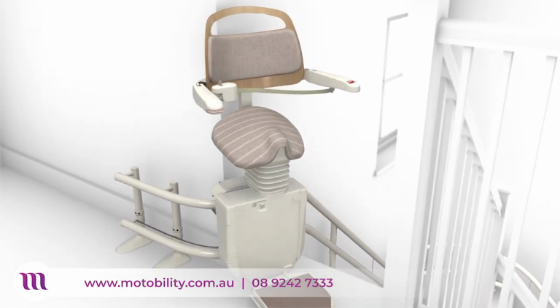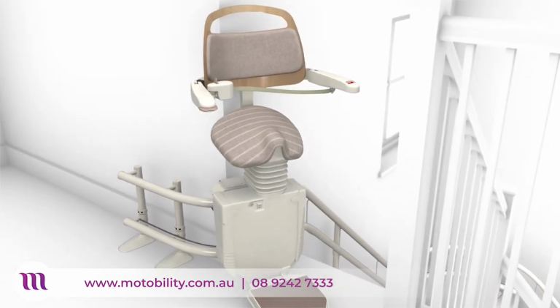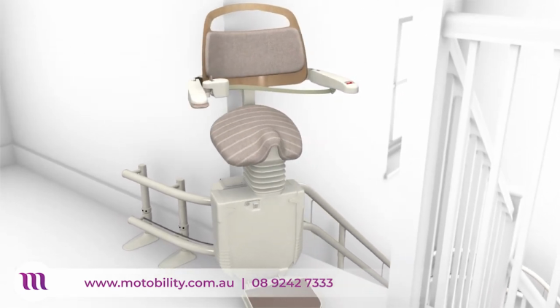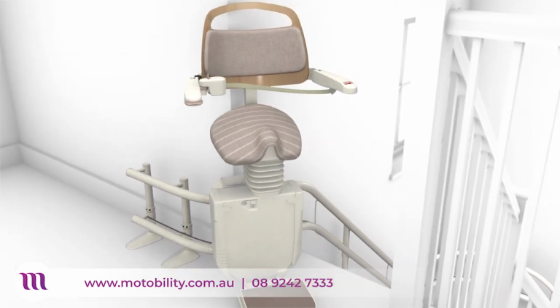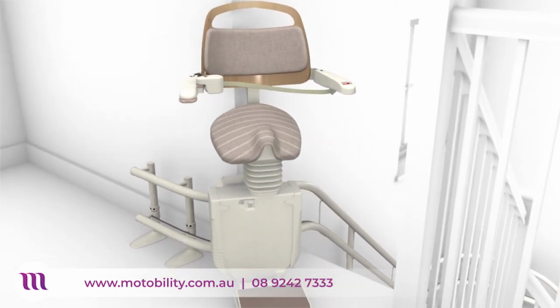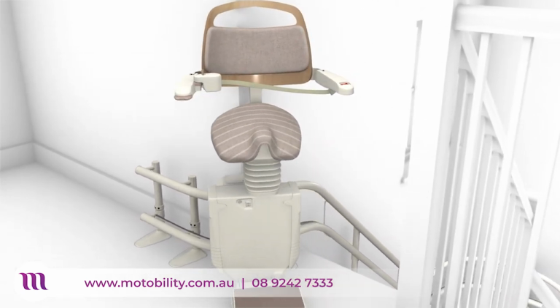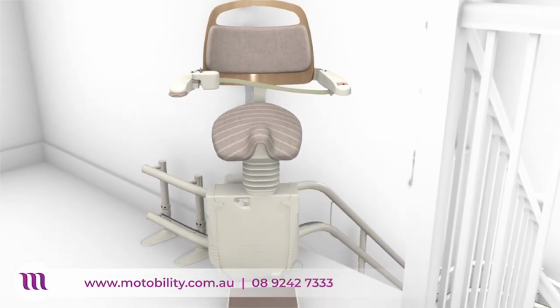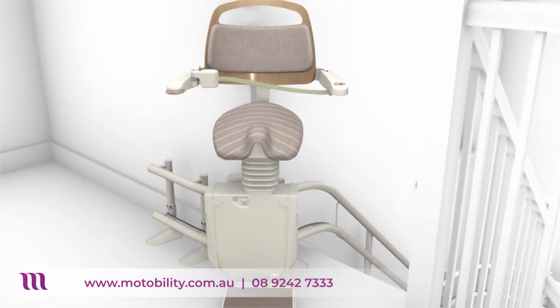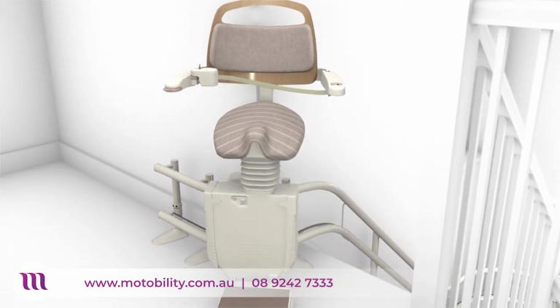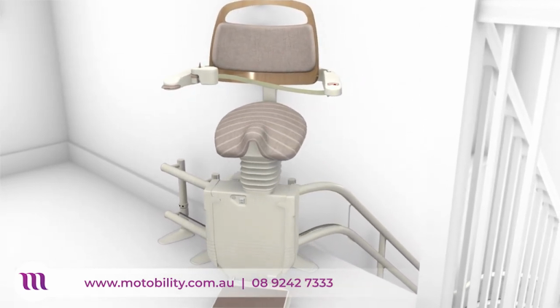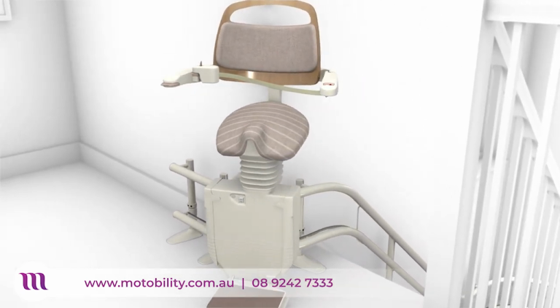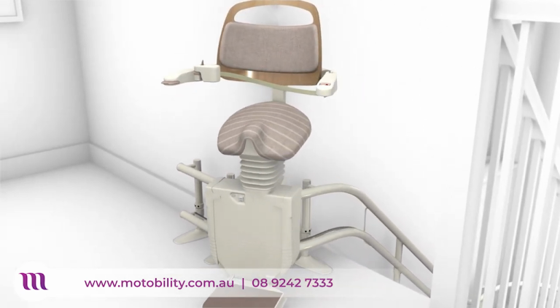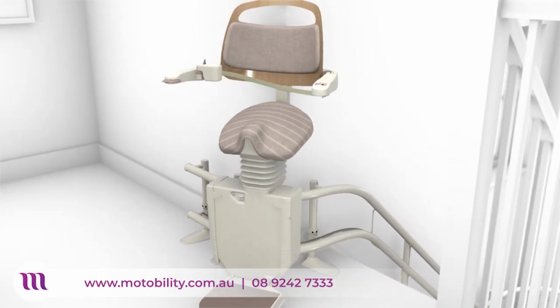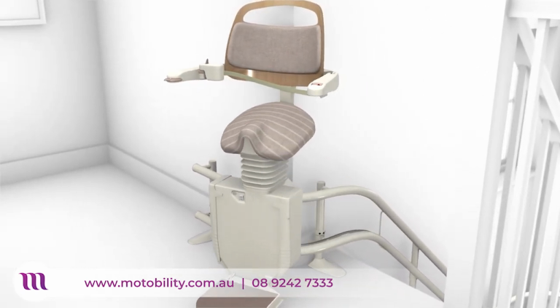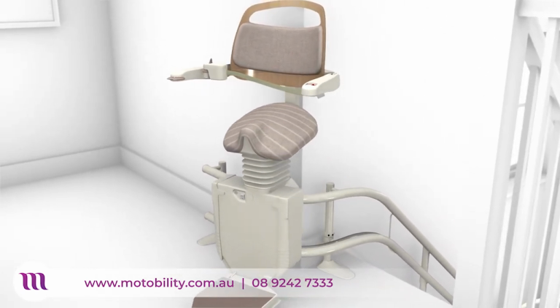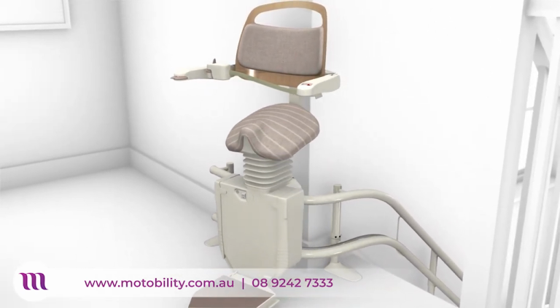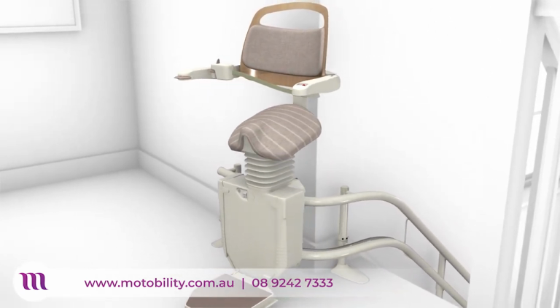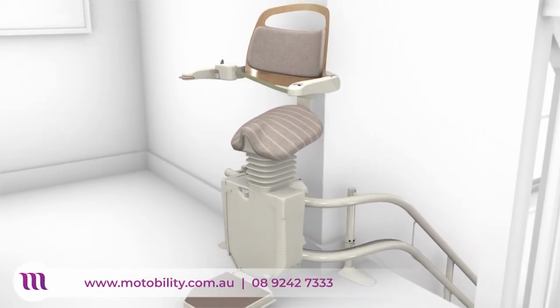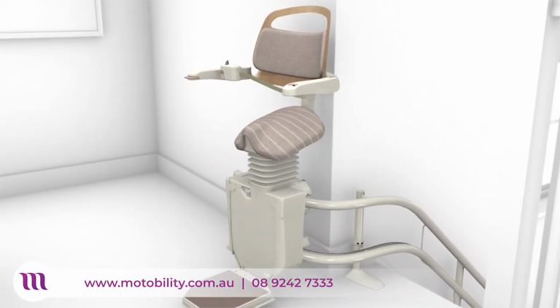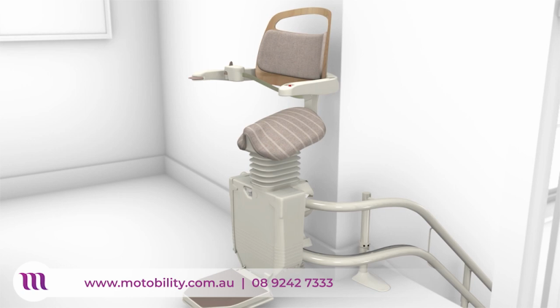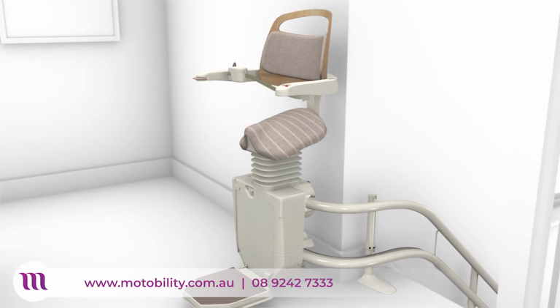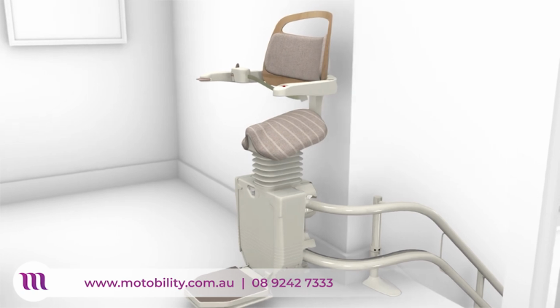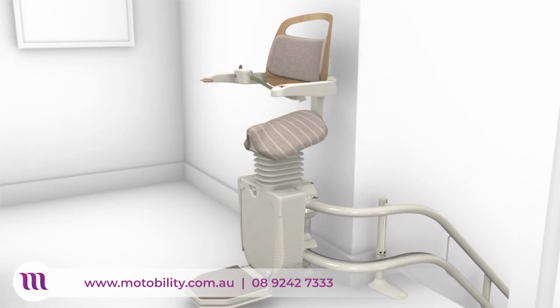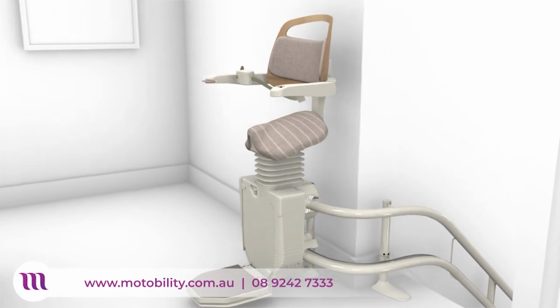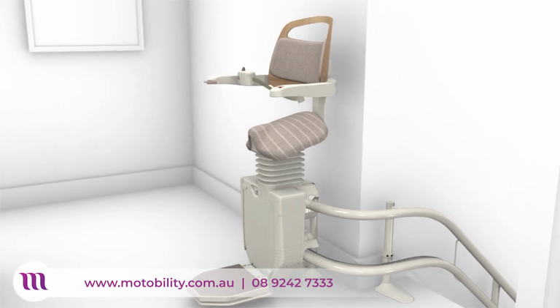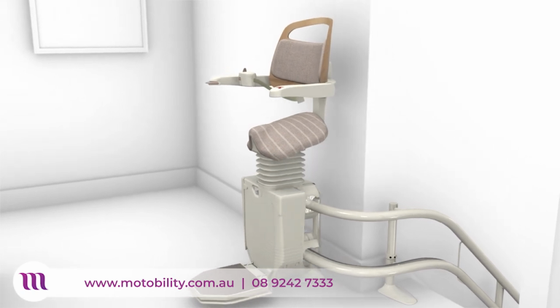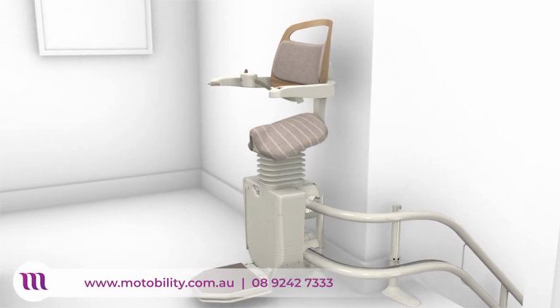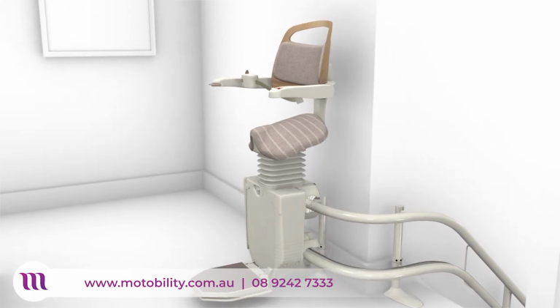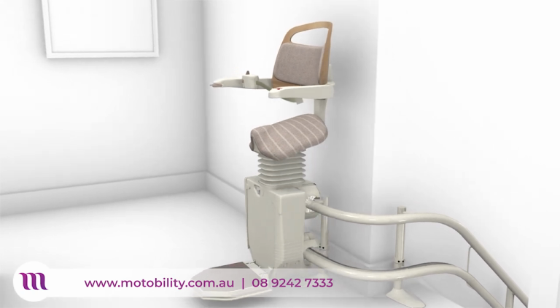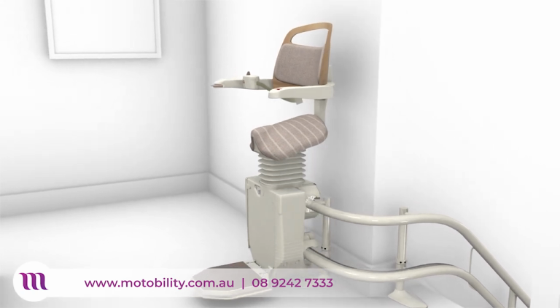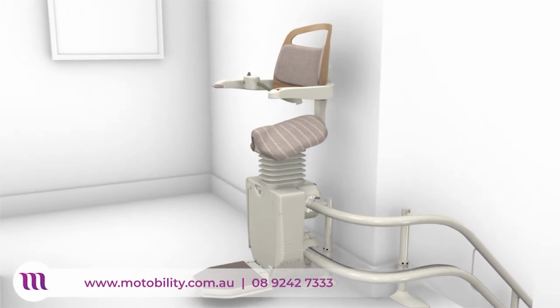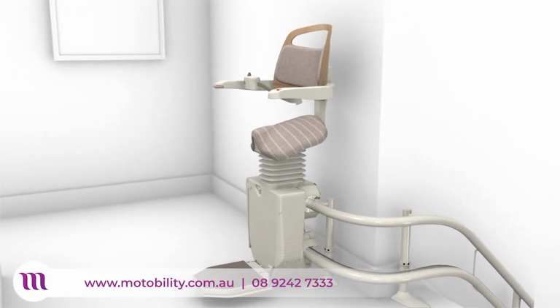Sensors automatically detect any obstruction on your stairs, bringing your Sadler stairlift to an immediate stop.